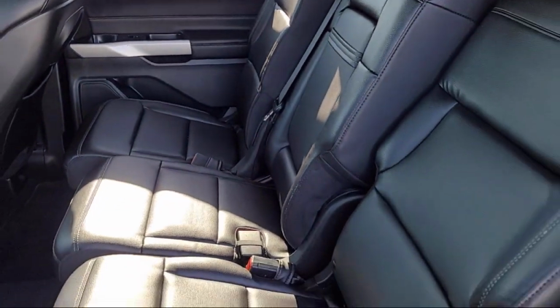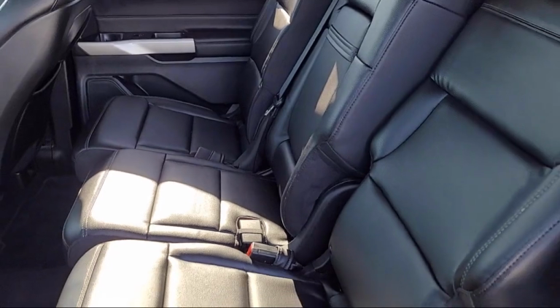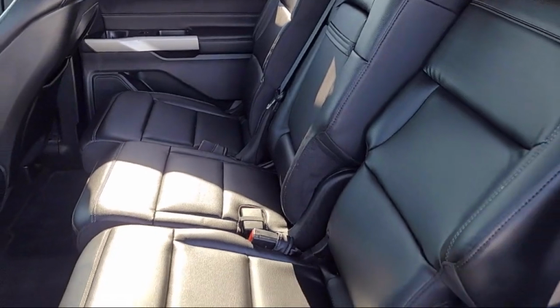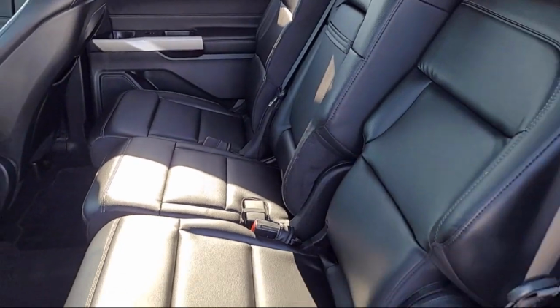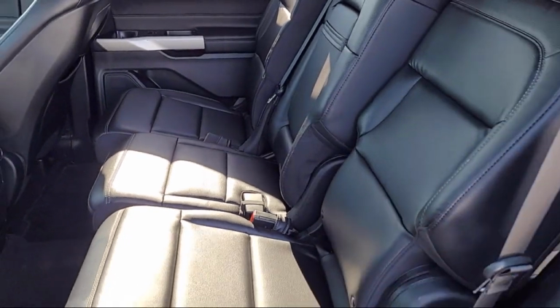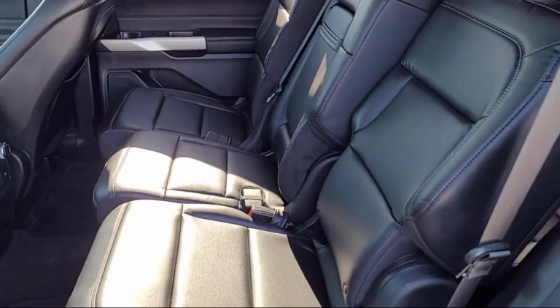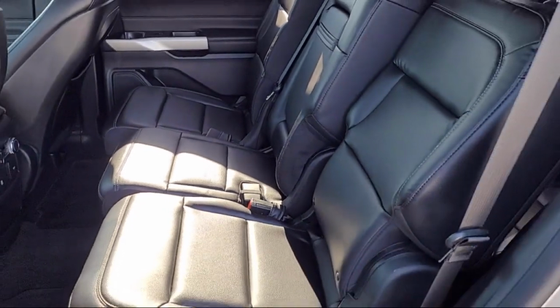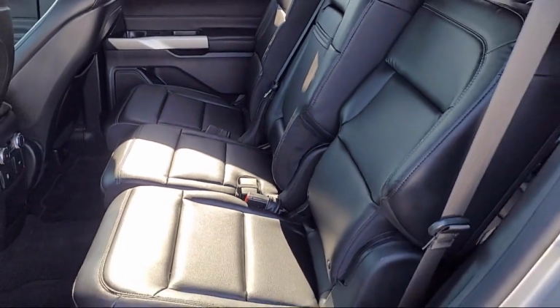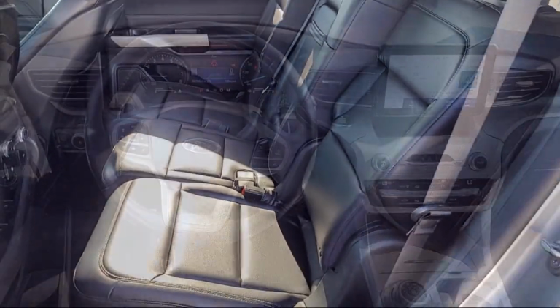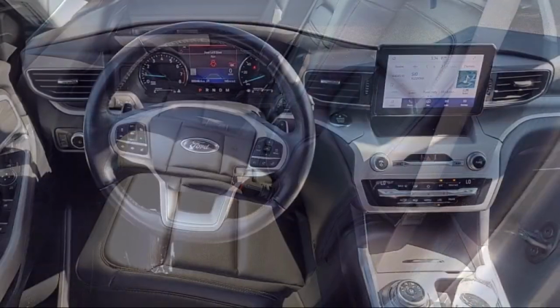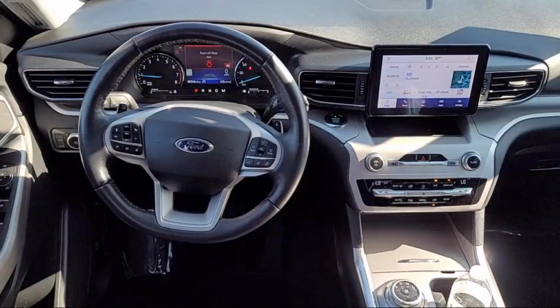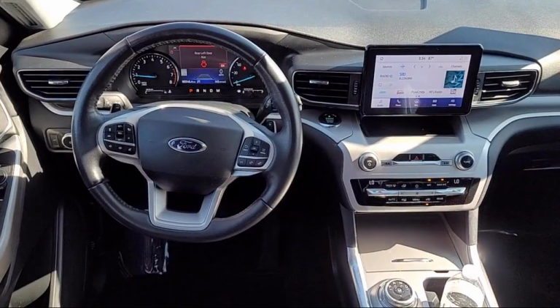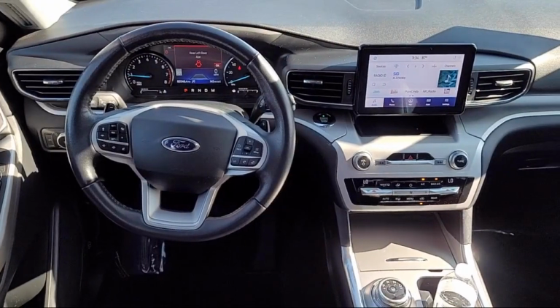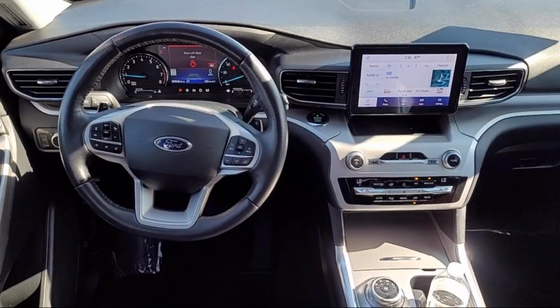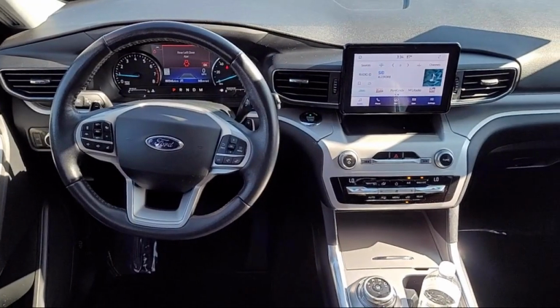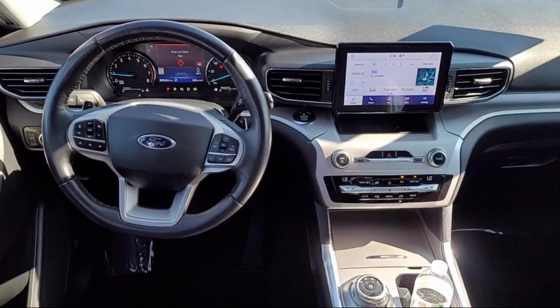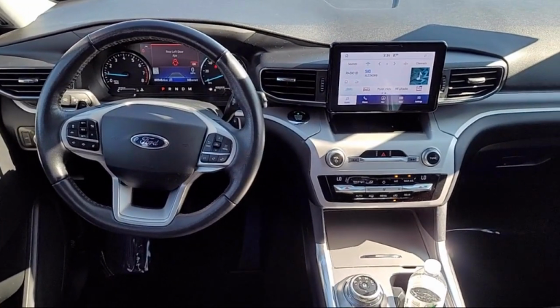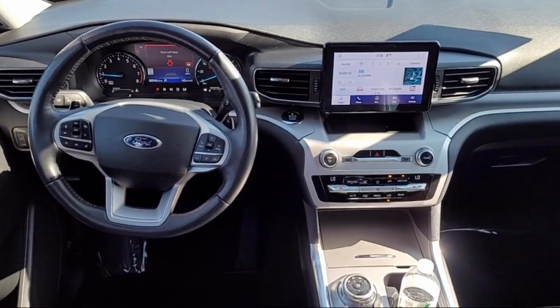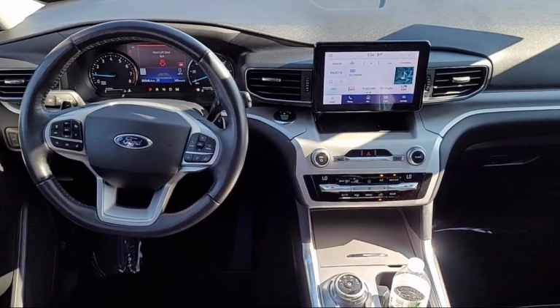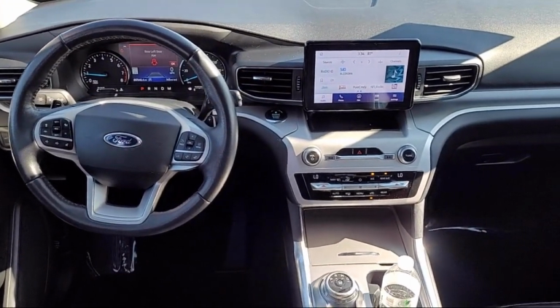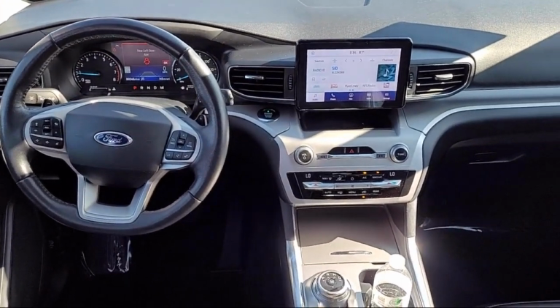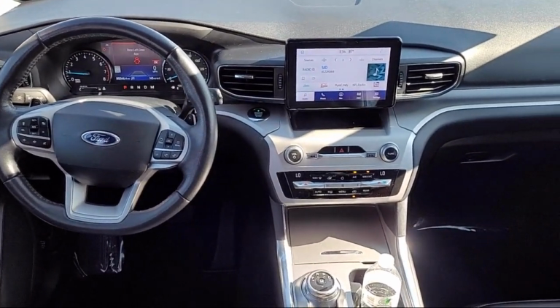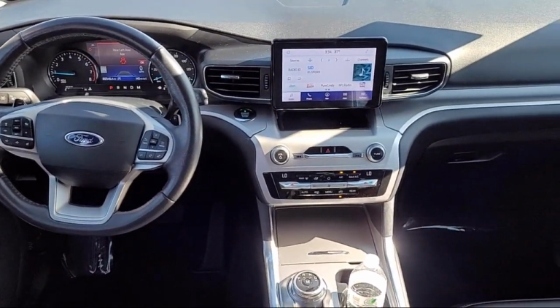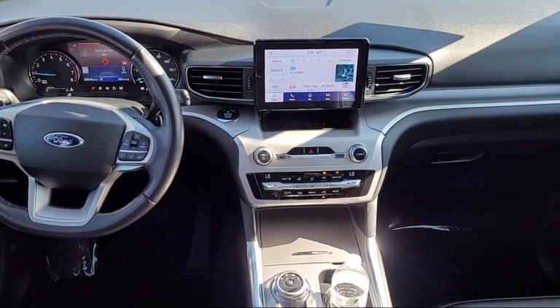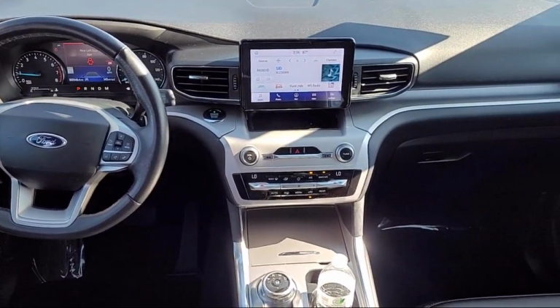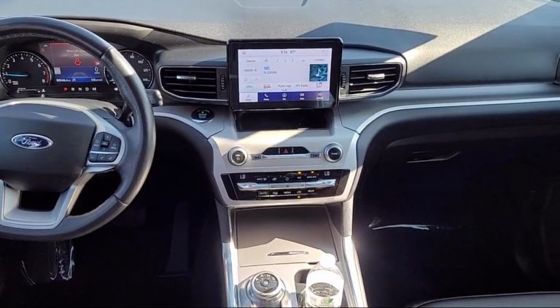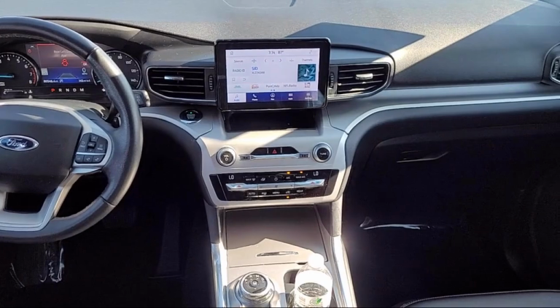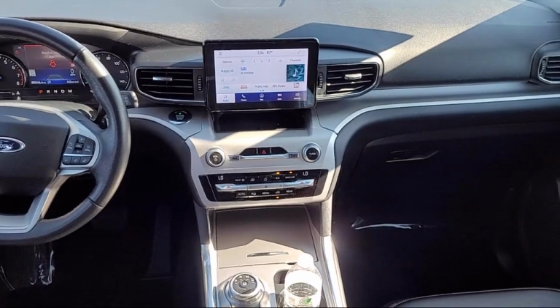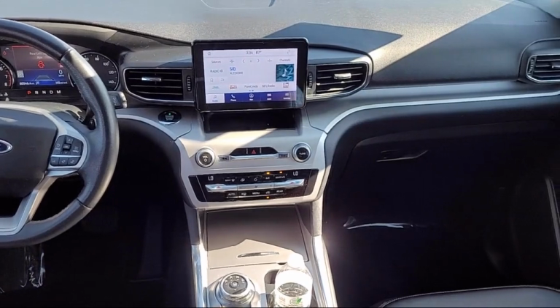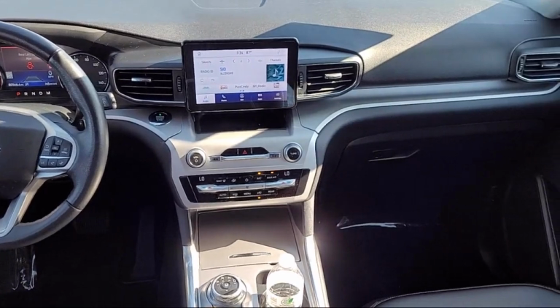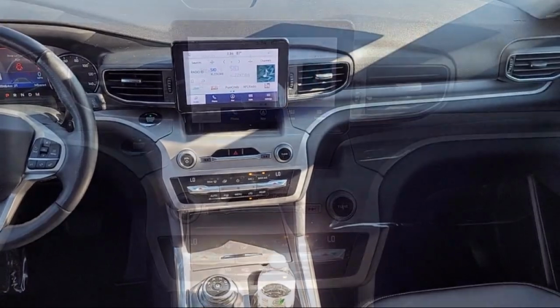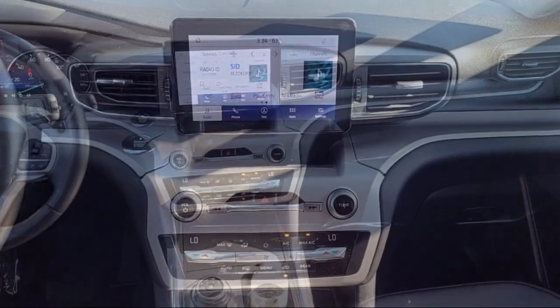Blind spot alert, LED tail lights, dual front knee airbags, and much more.